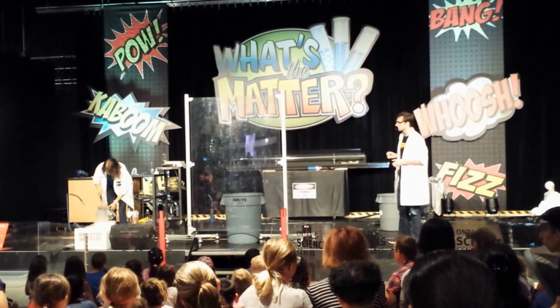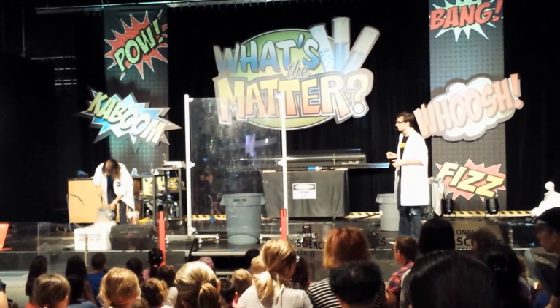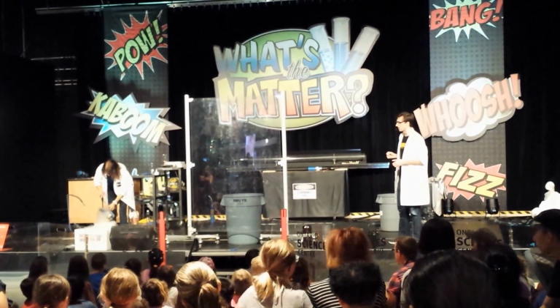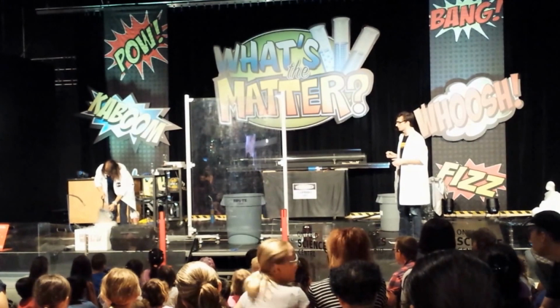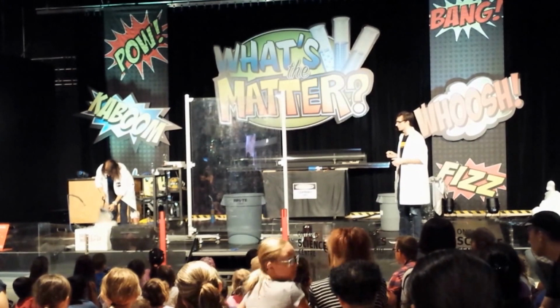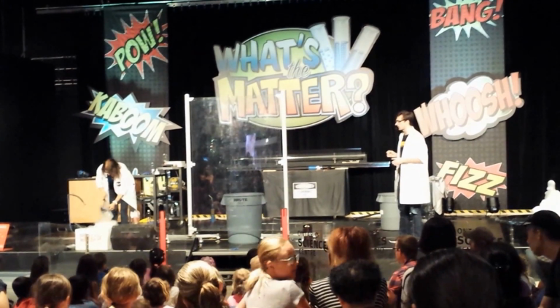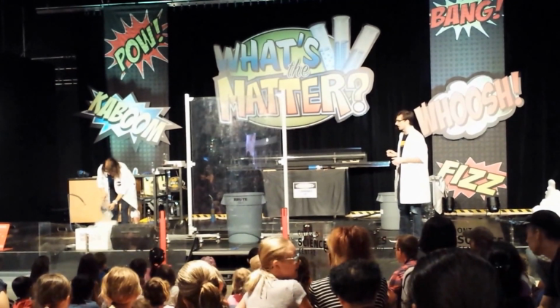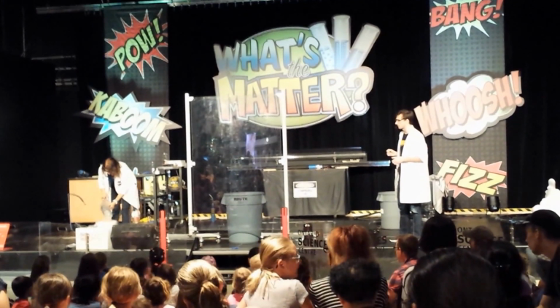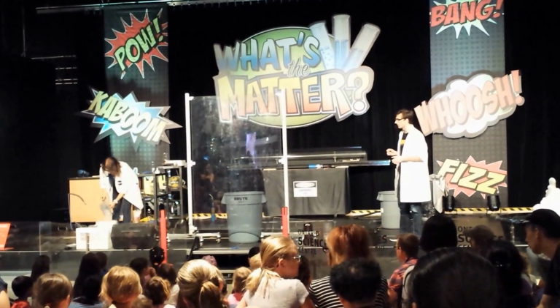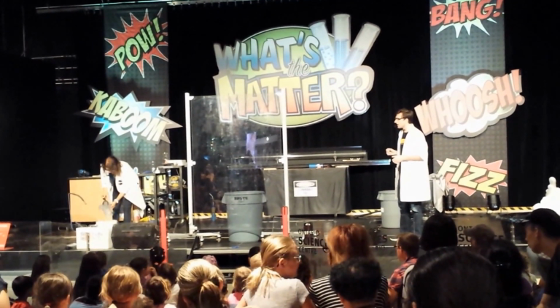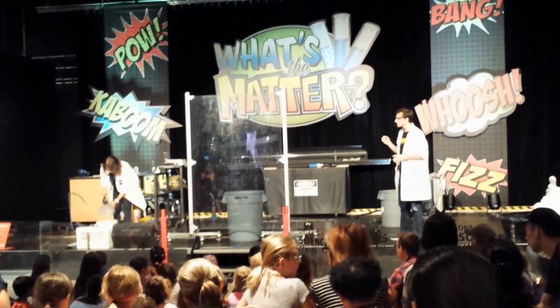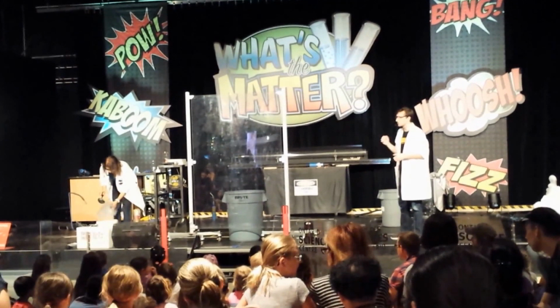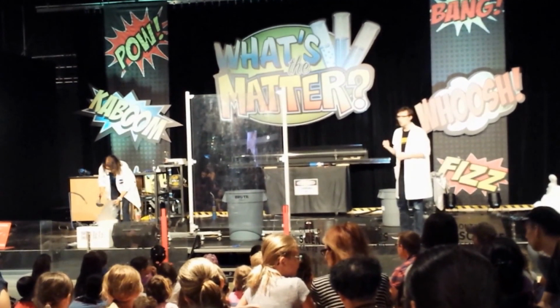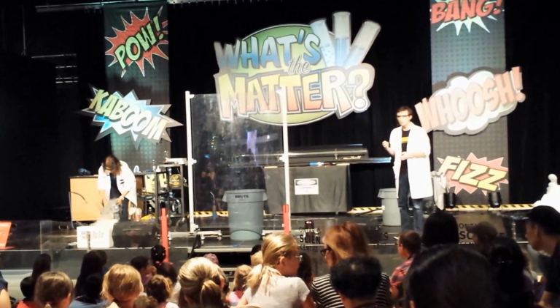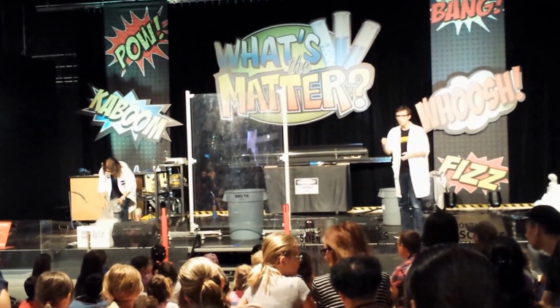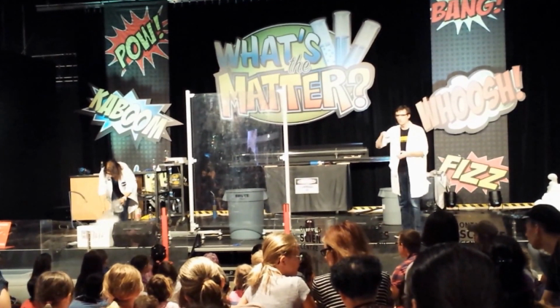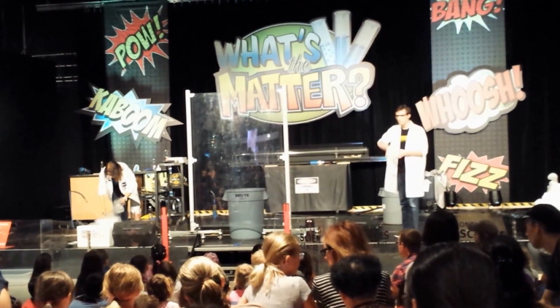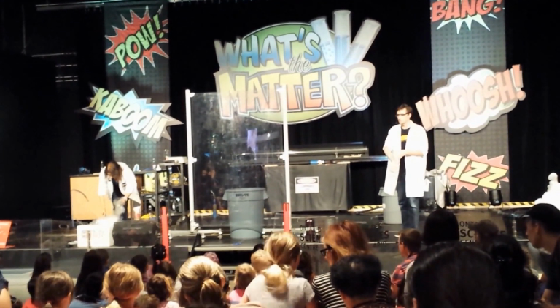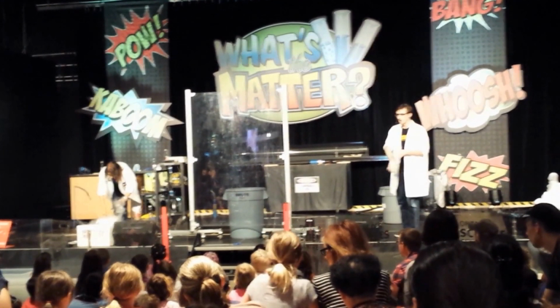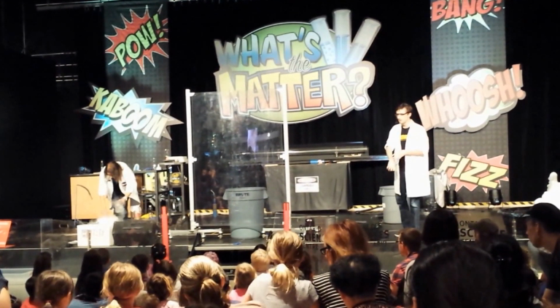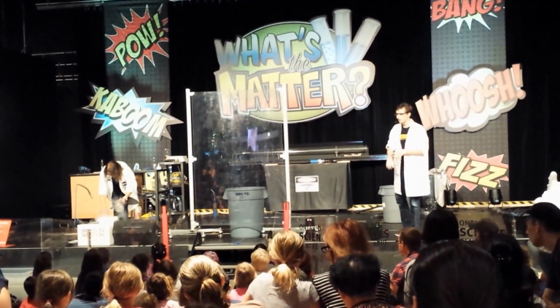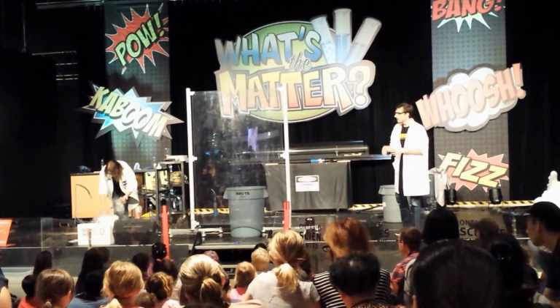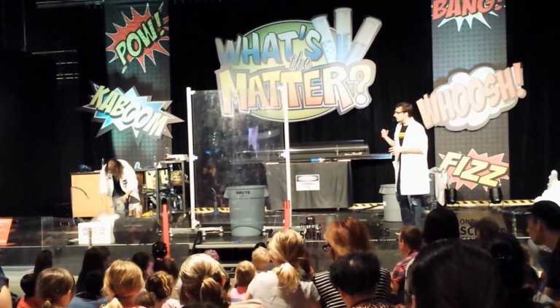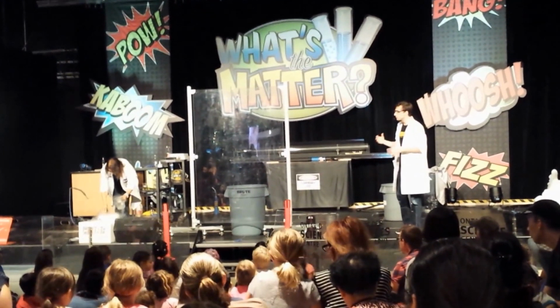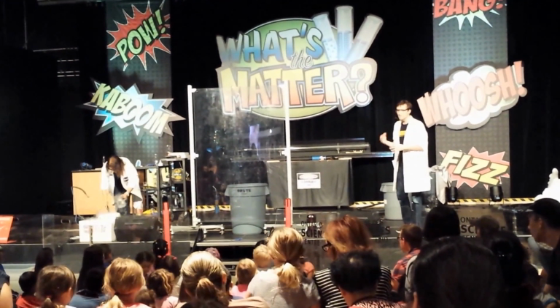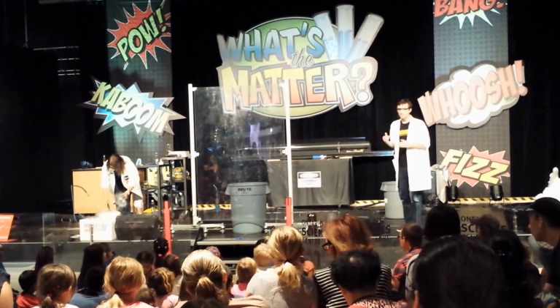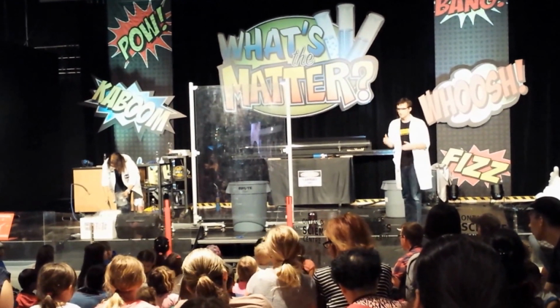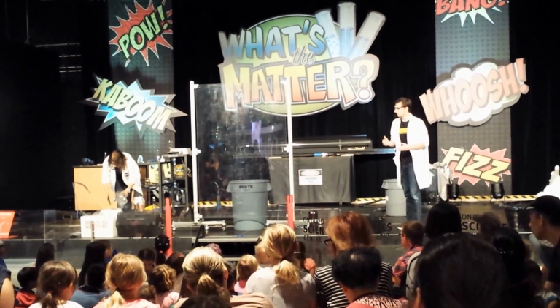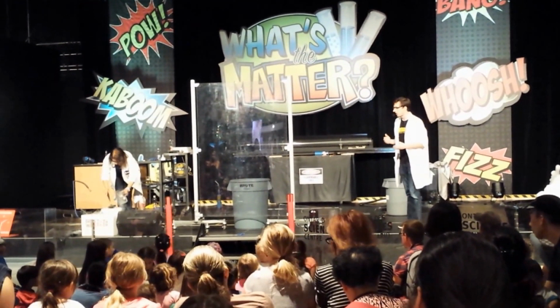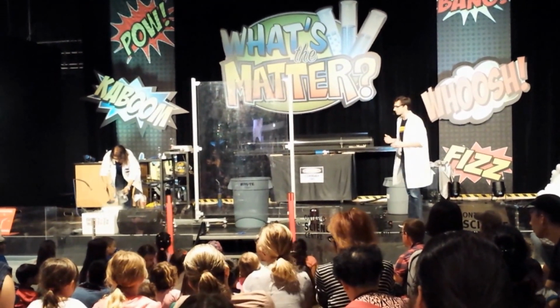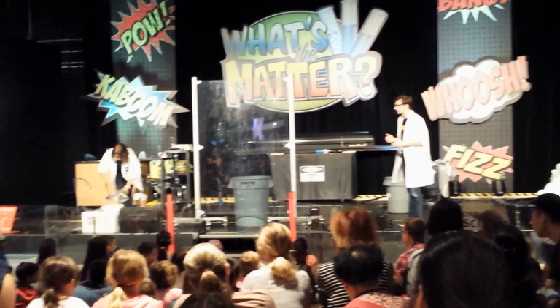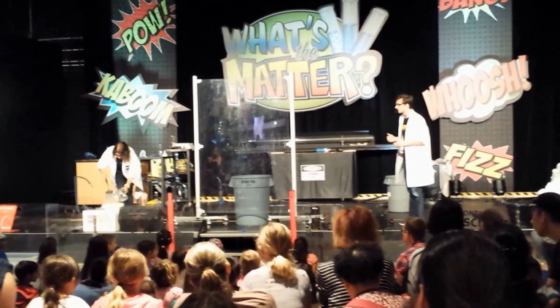We've cooled that nitrogen gas down to almost minus 200 degrees Celsius. It's so cold that it actually turned into a liquid. This is what we call liquid nitrogen. You can see Monica scooping it out there.